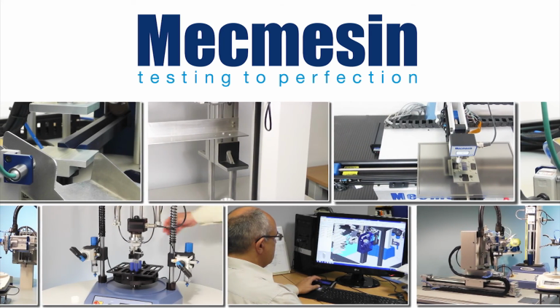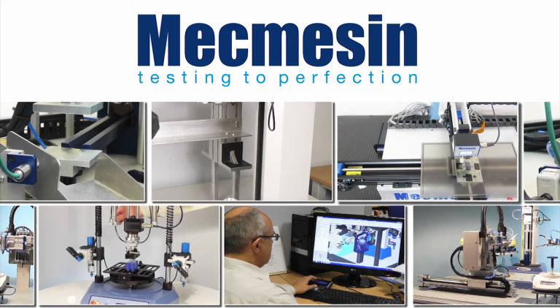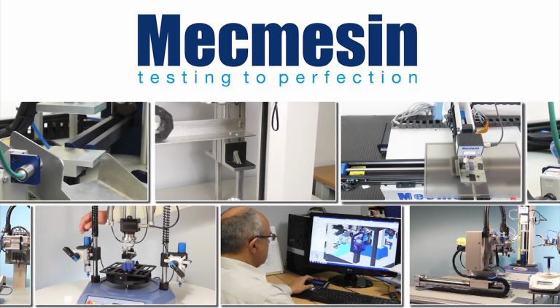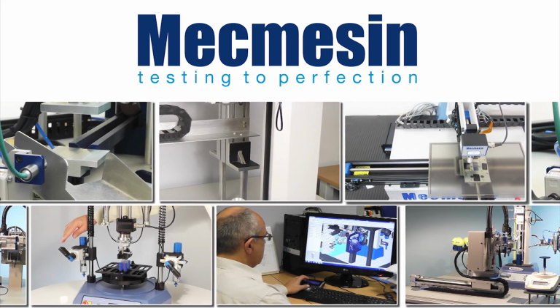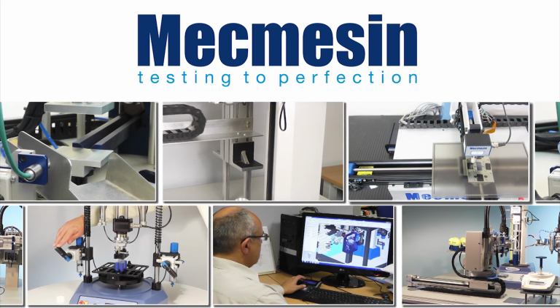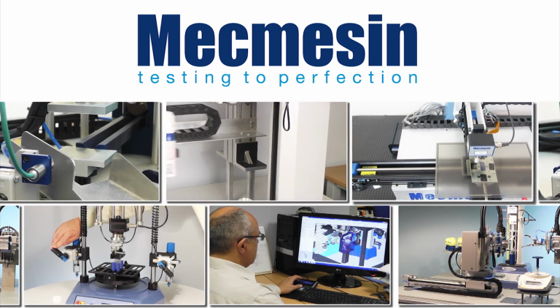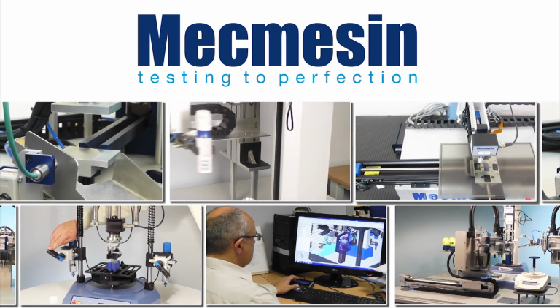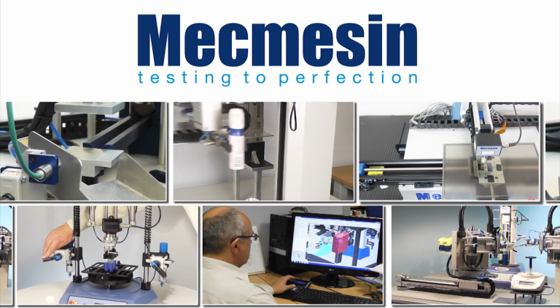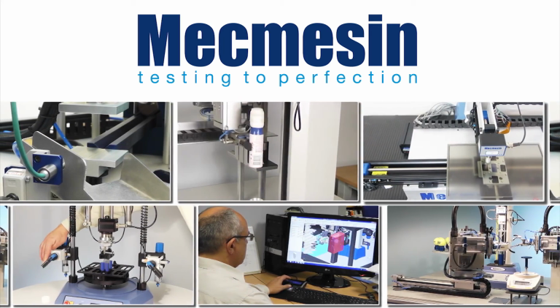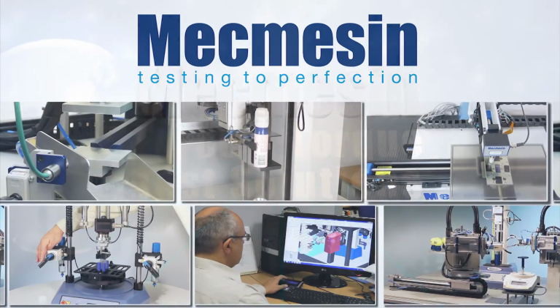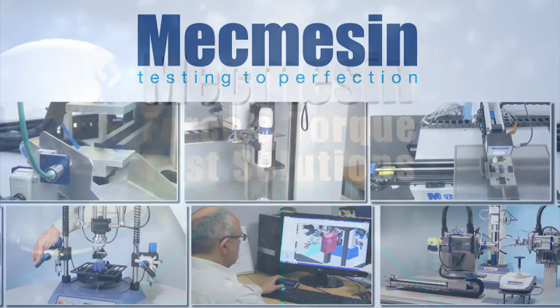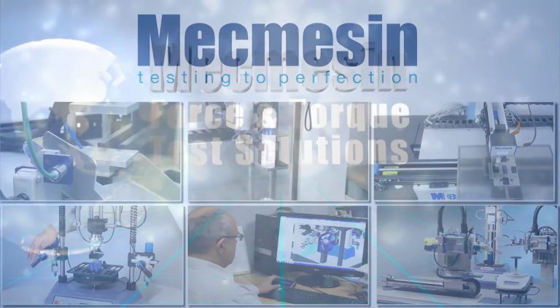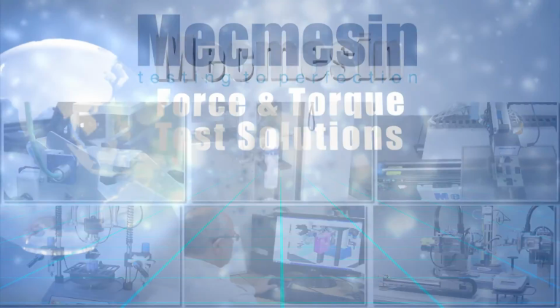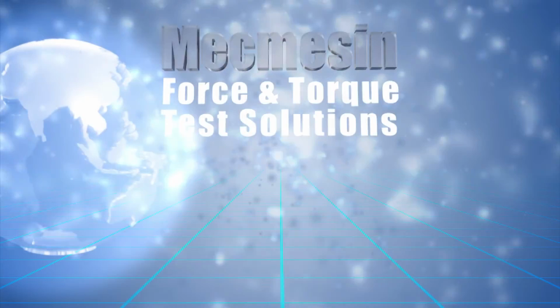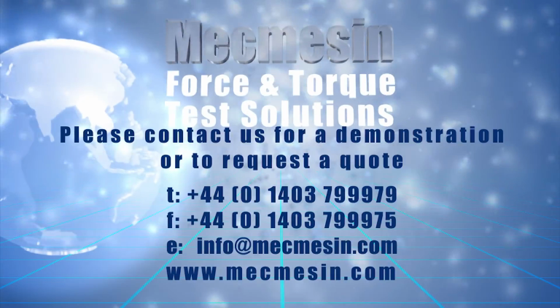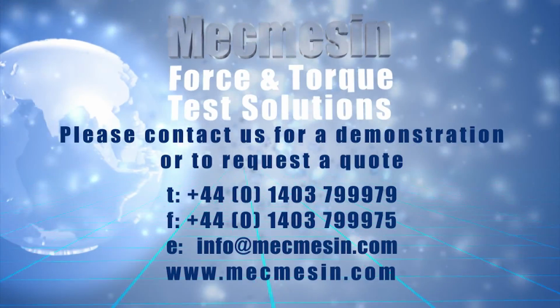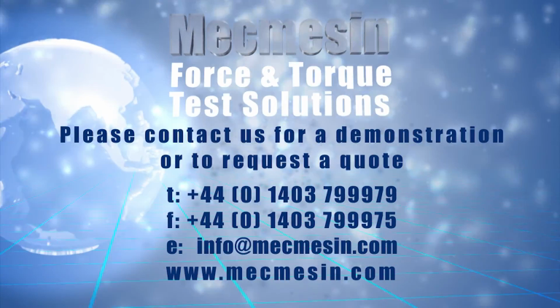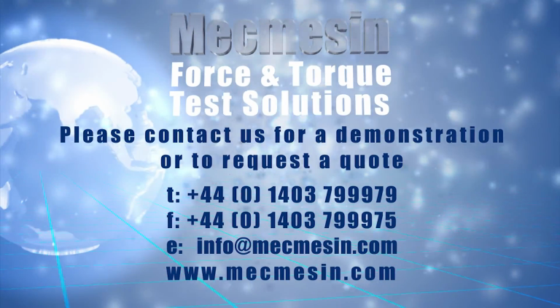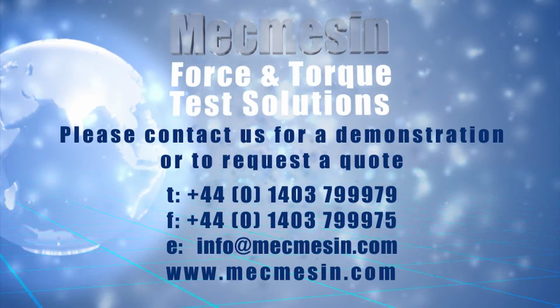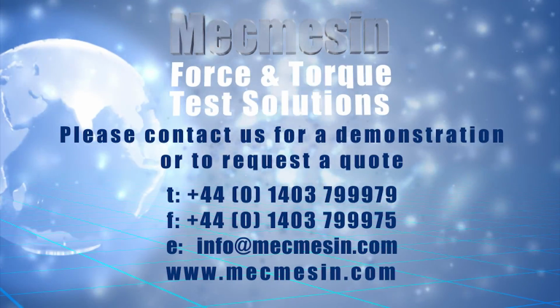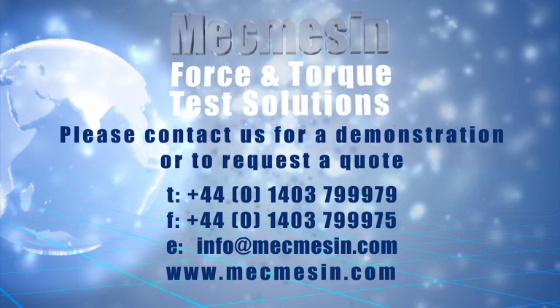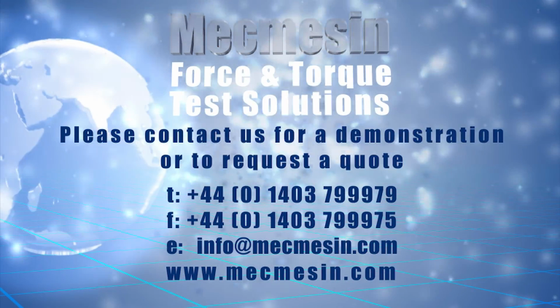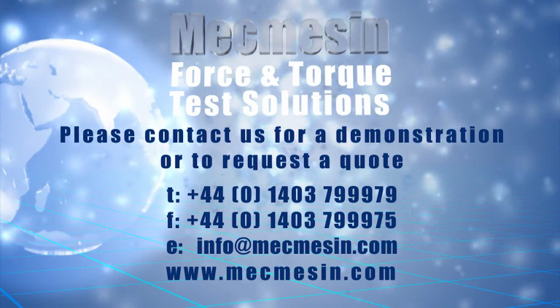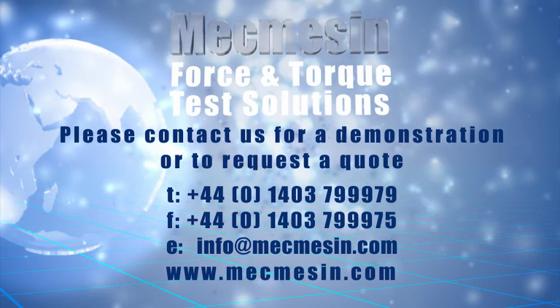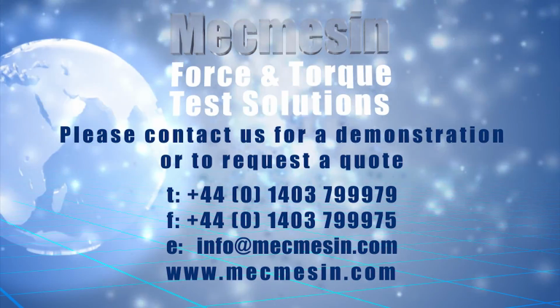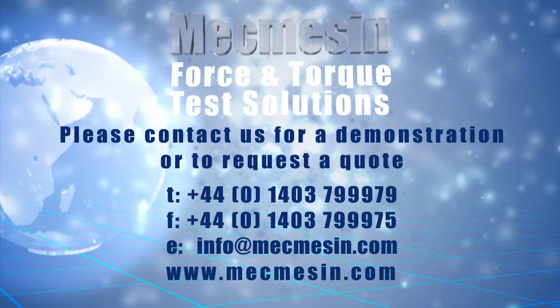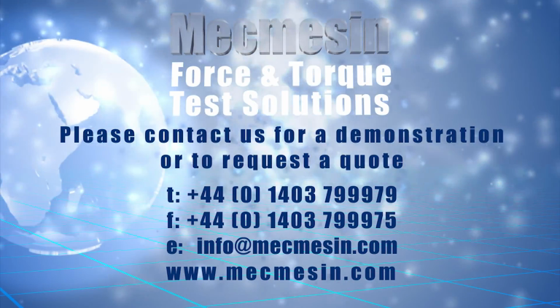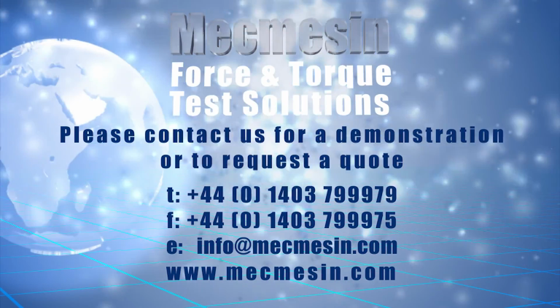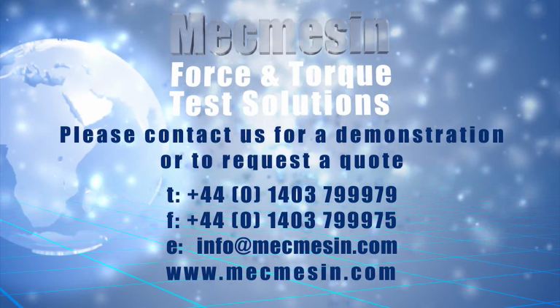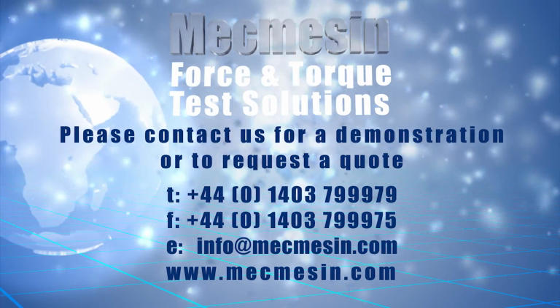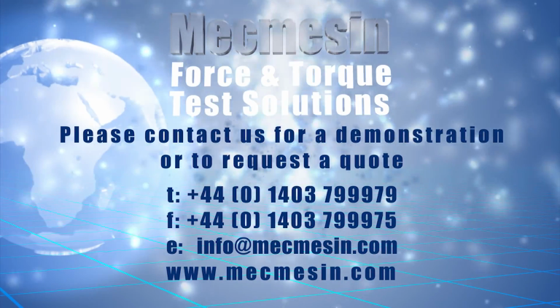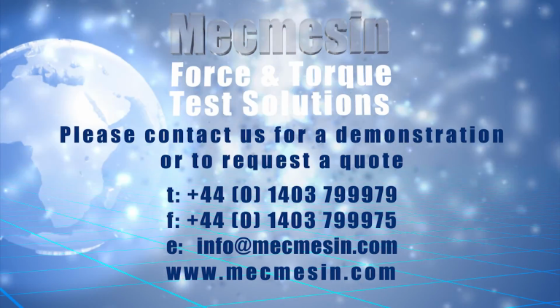Contact Mecmesin to discuss your own requirement, or see the website for other examples of automated testing solutions.